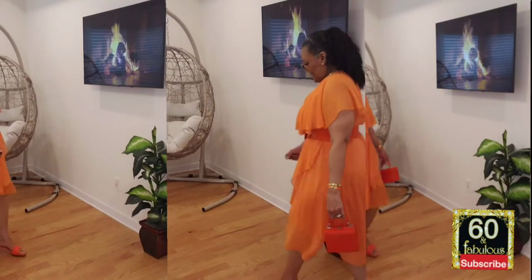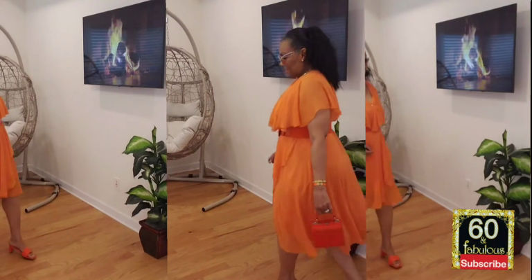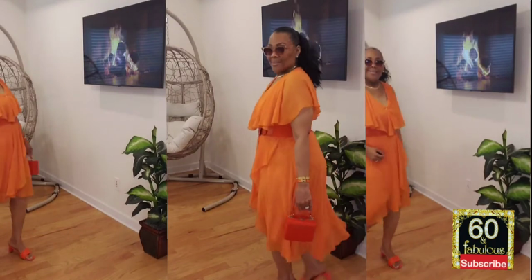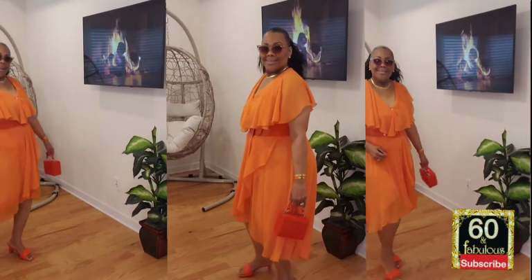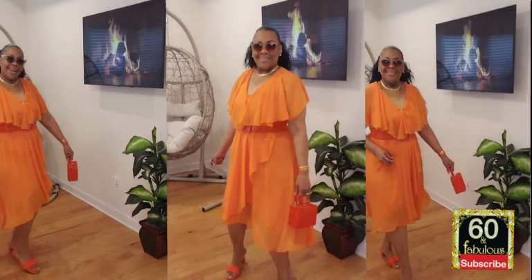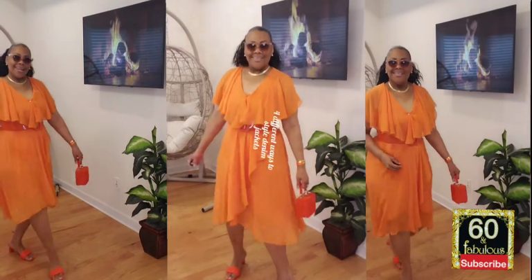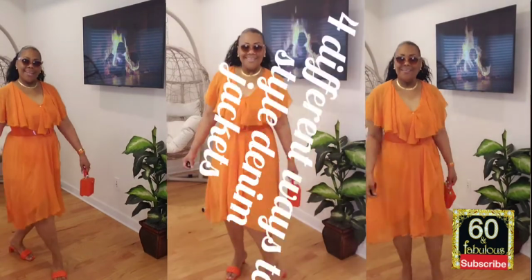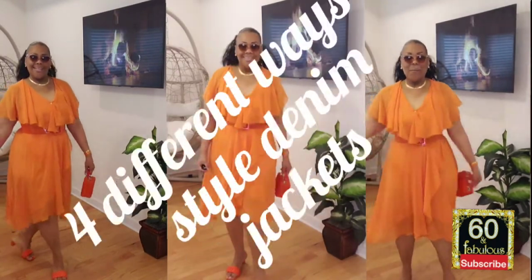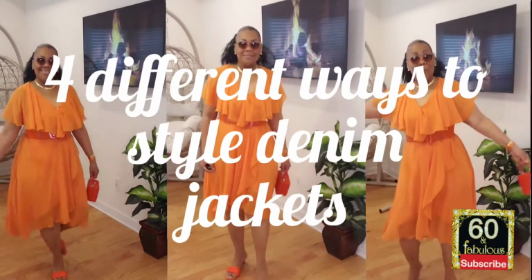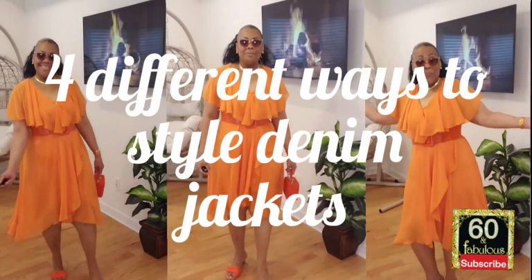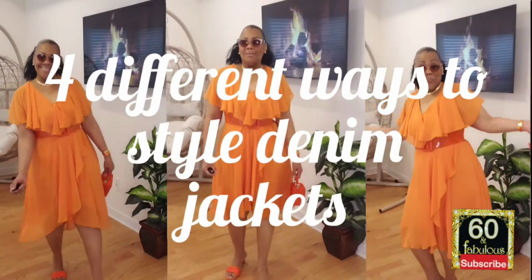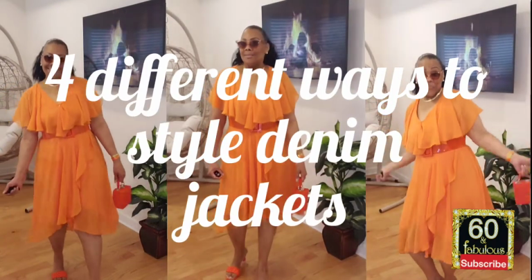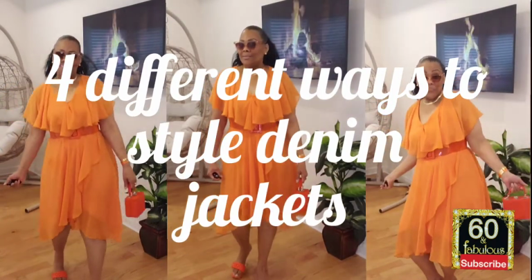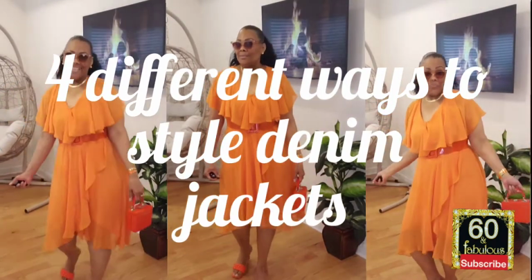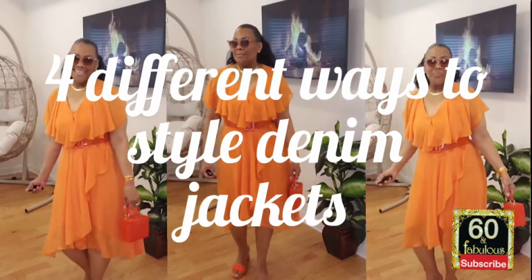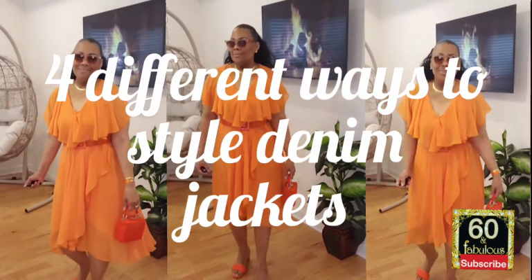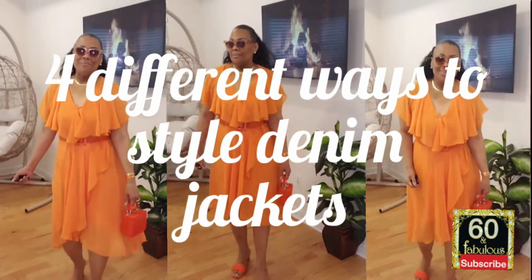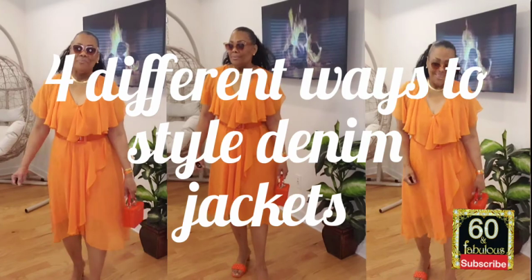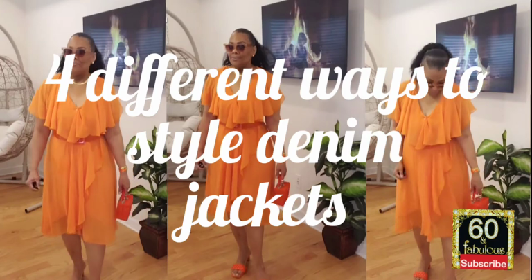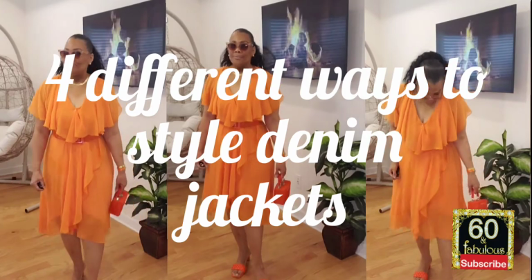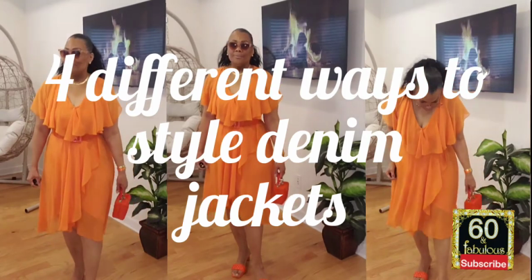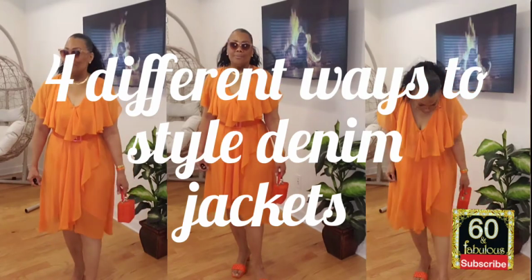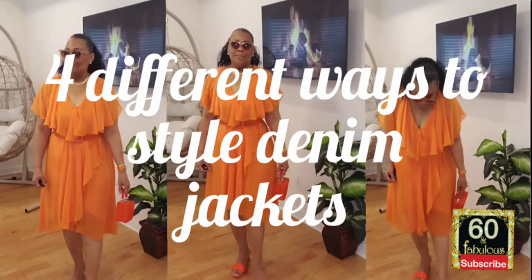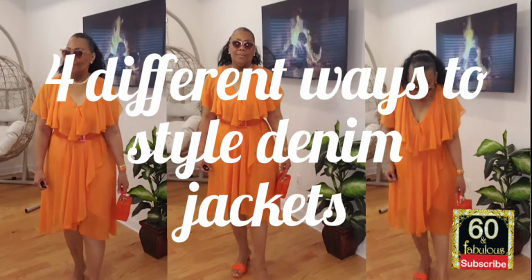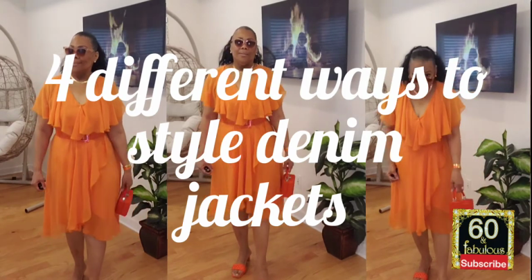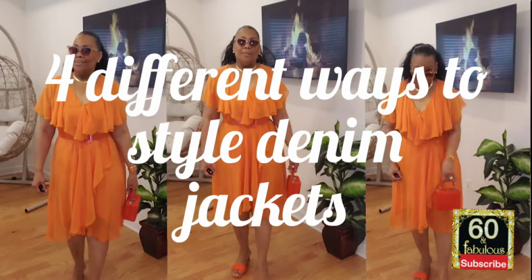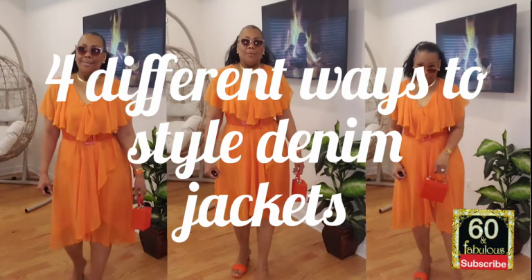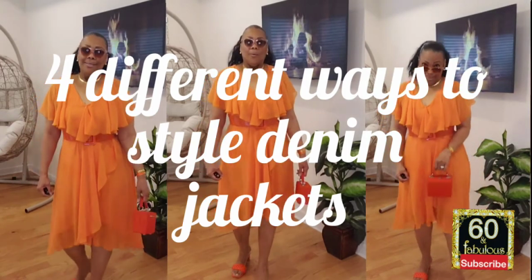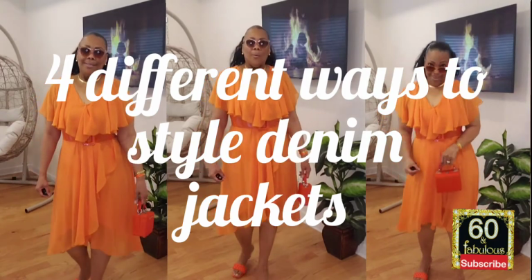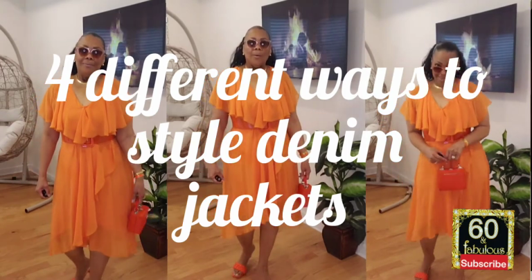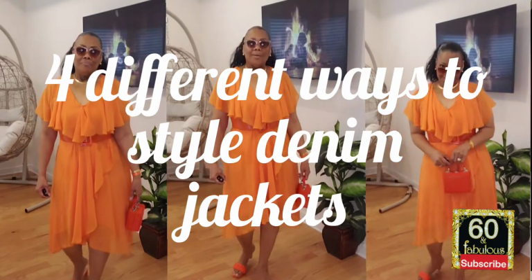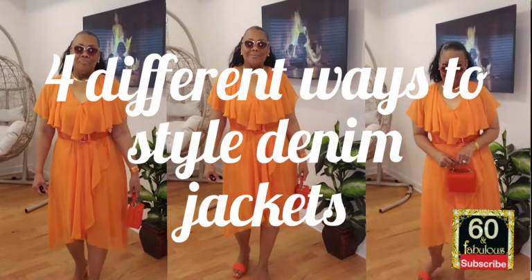Hi Fashionistas, this is Faith. Welcome back to my channel. Today we're targeting four different ways to style denim jackets.